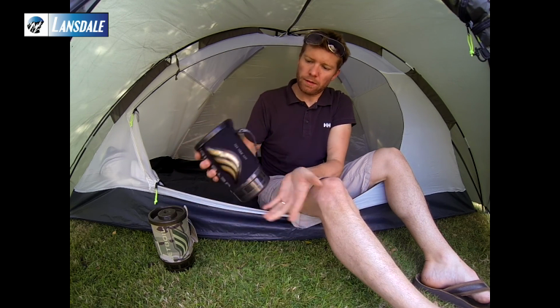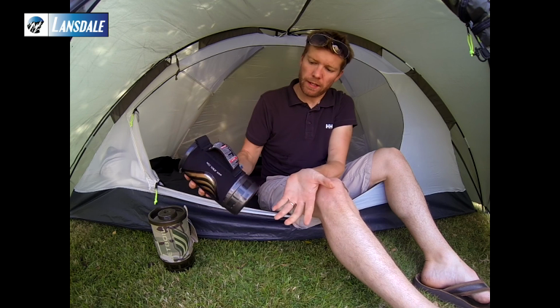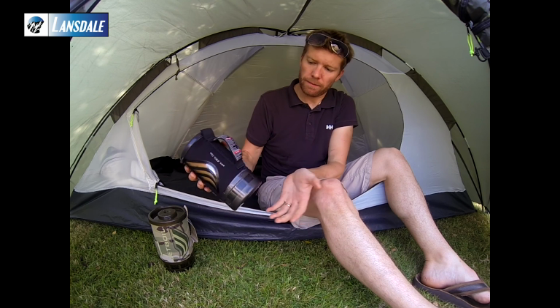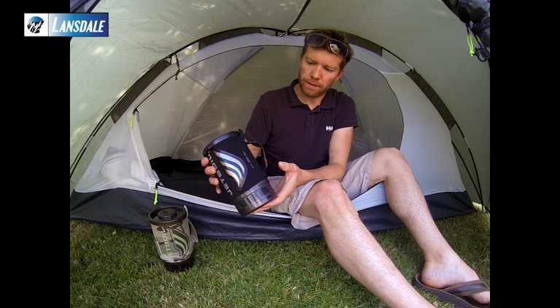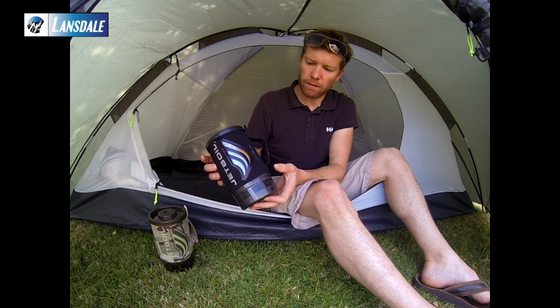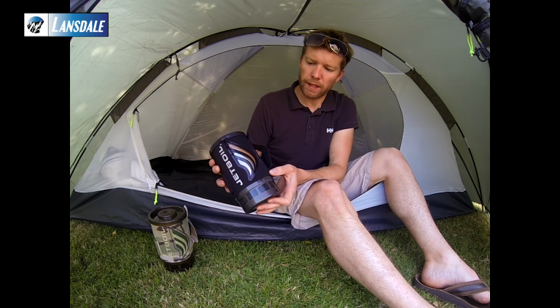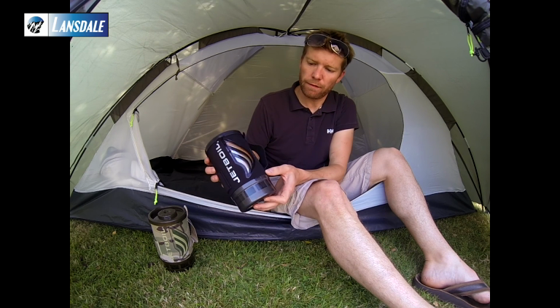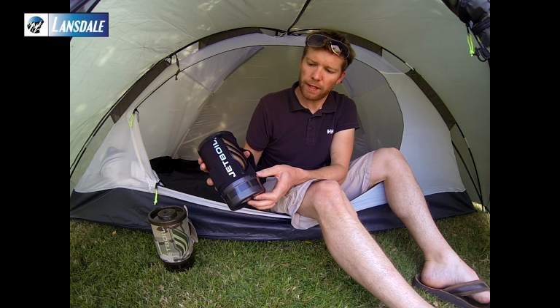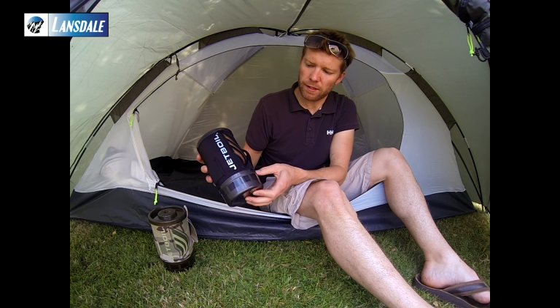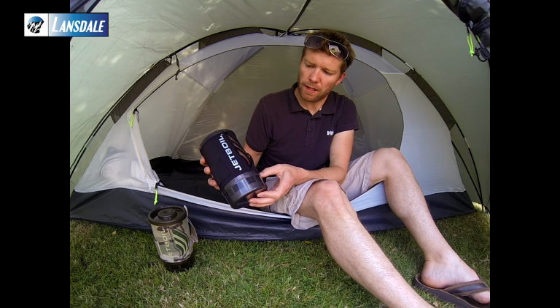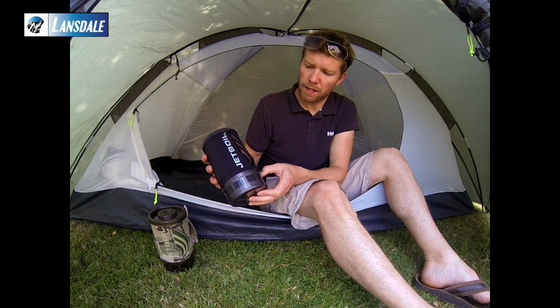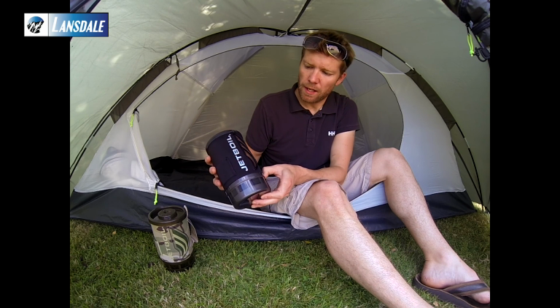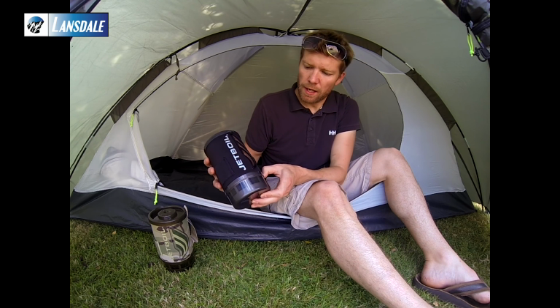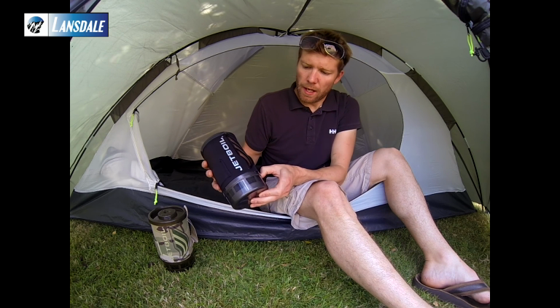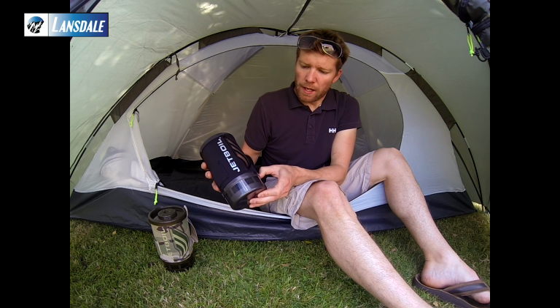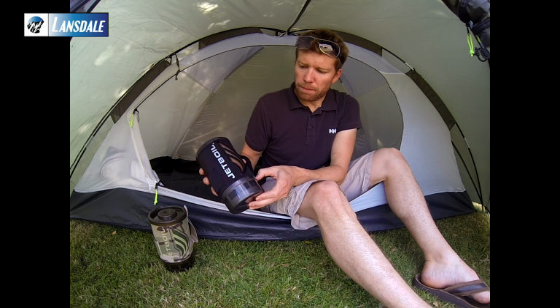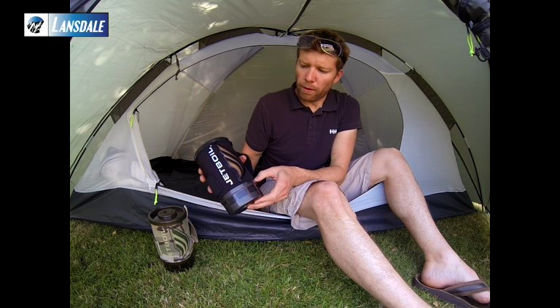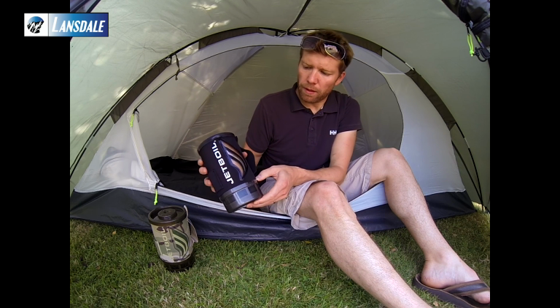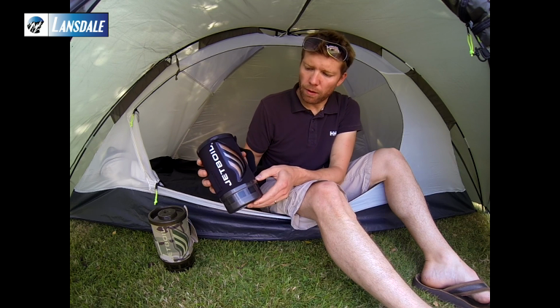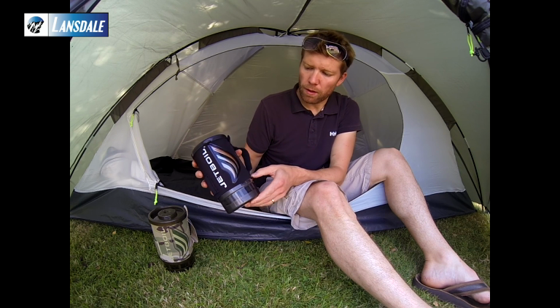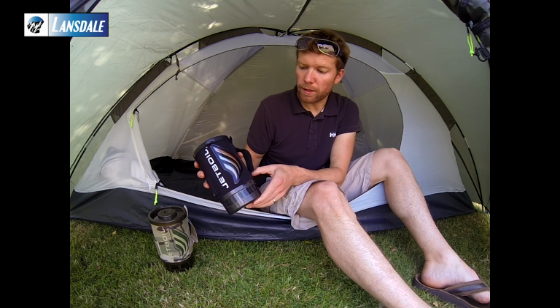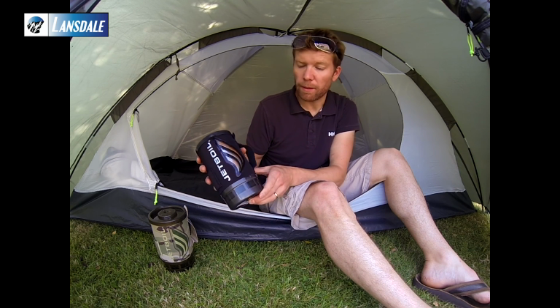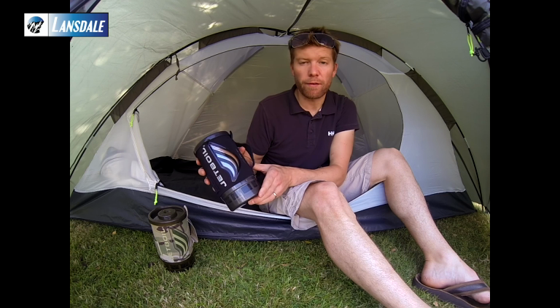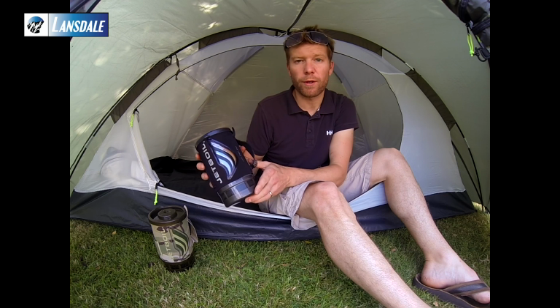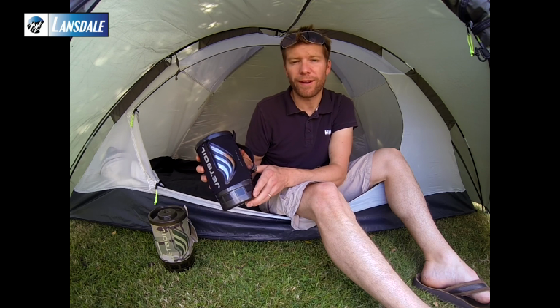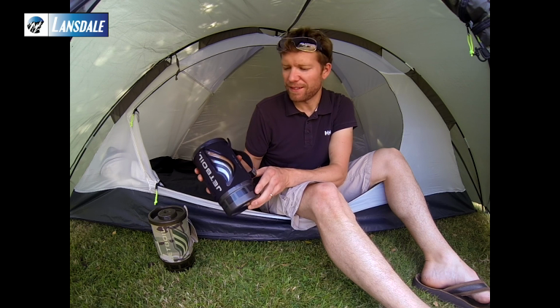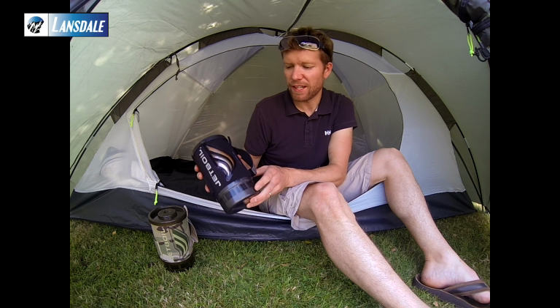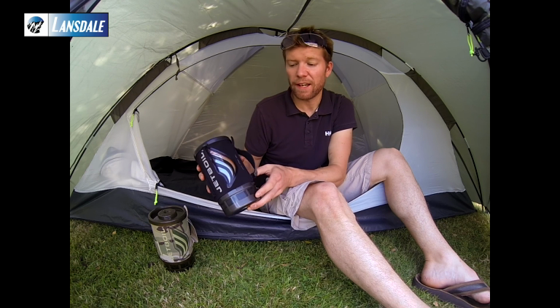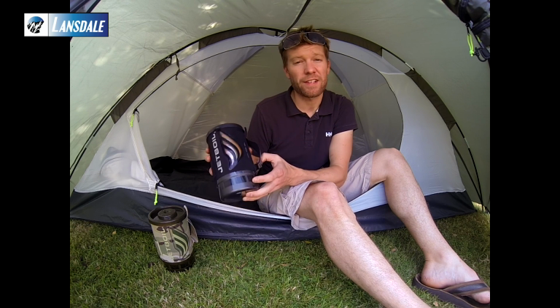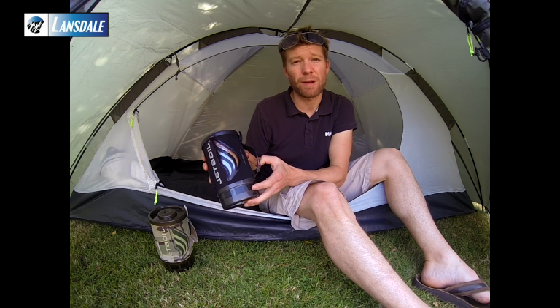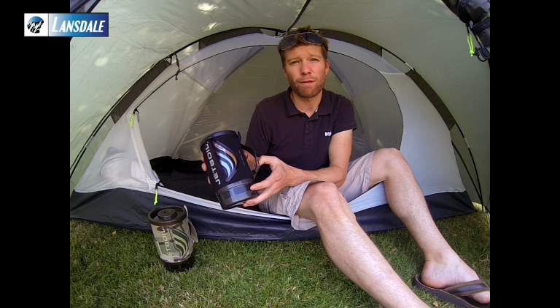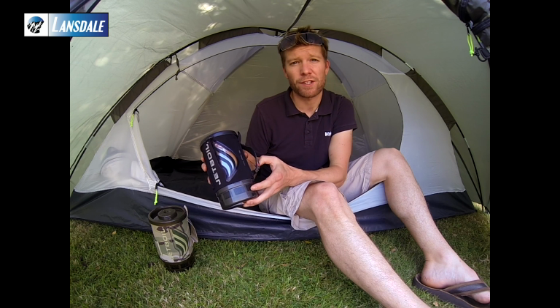So there you go, ready to go for your next boil or cook-up, whatever you want to call it. That's the Jetball Flash.